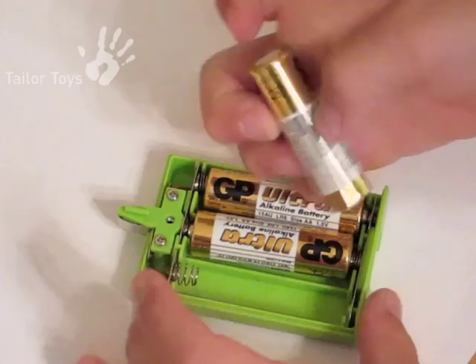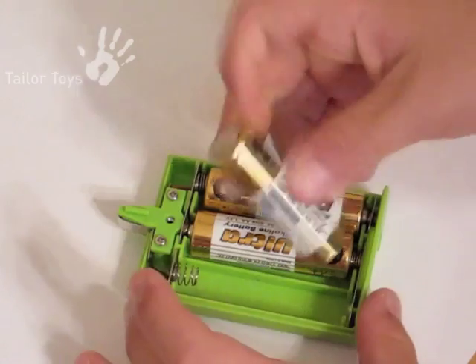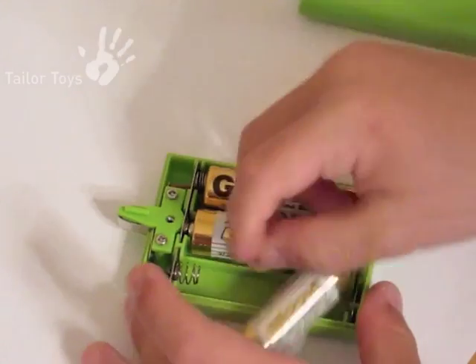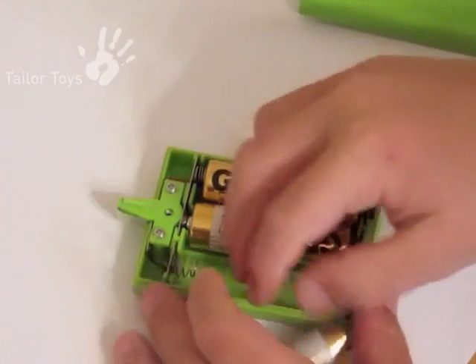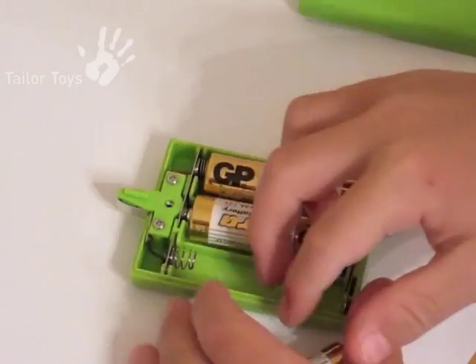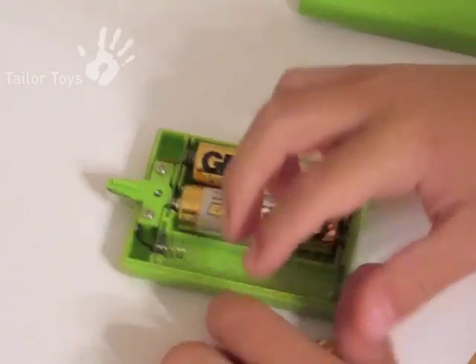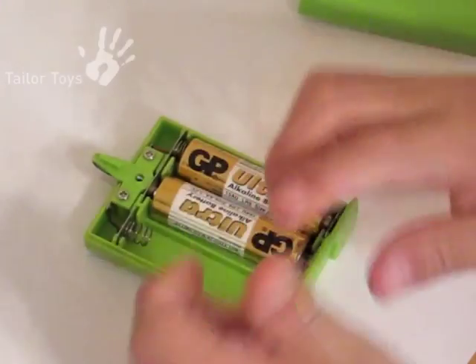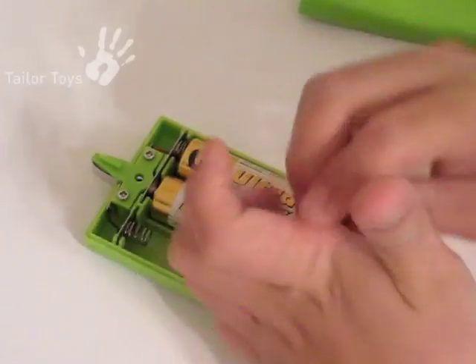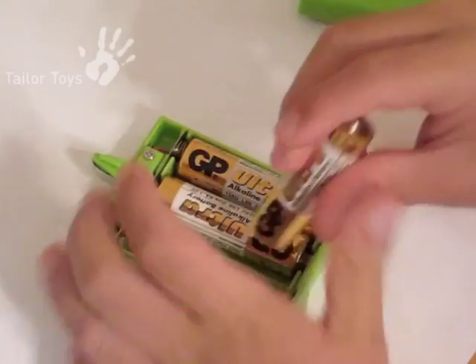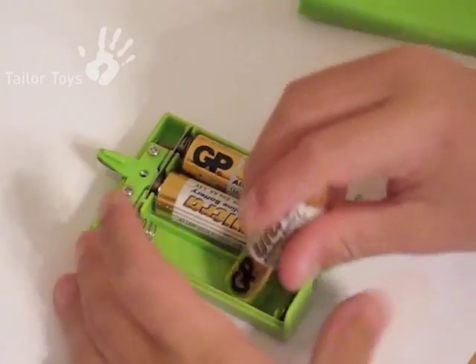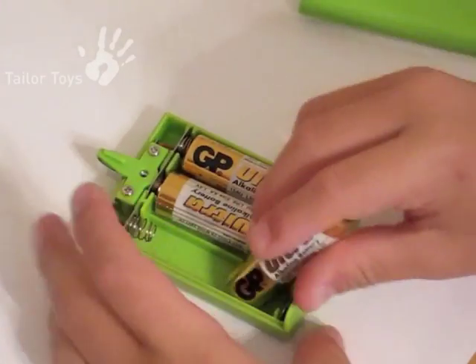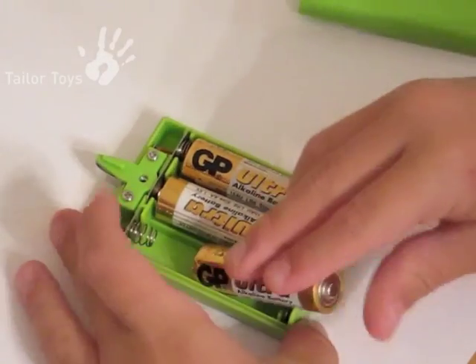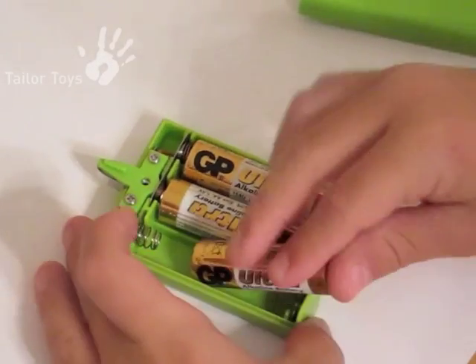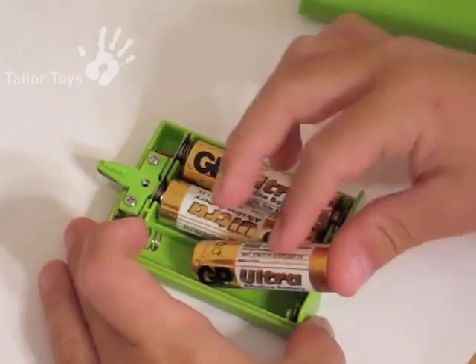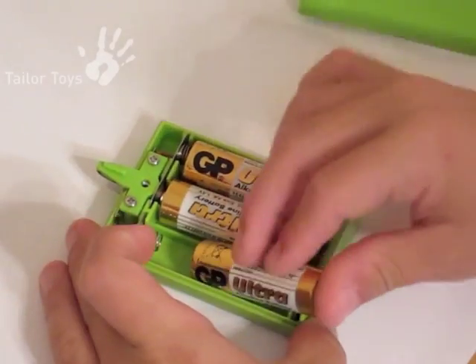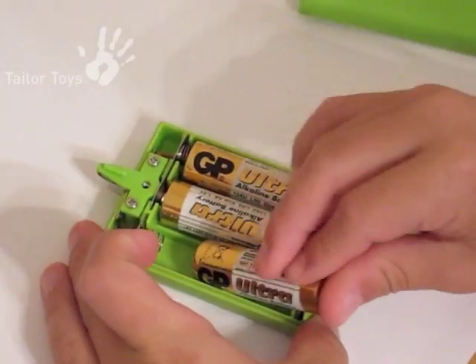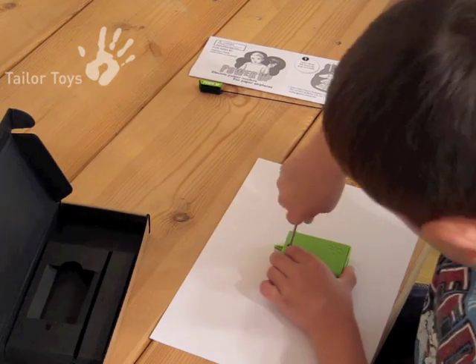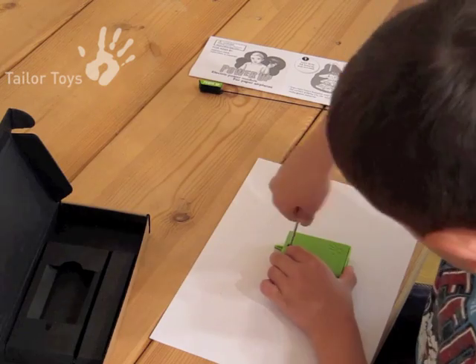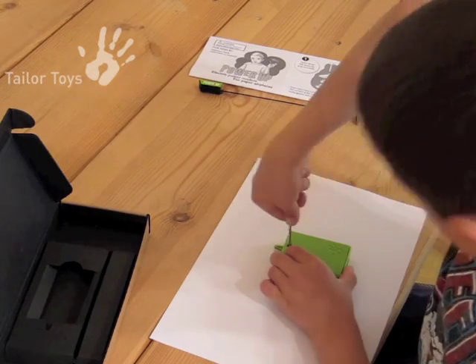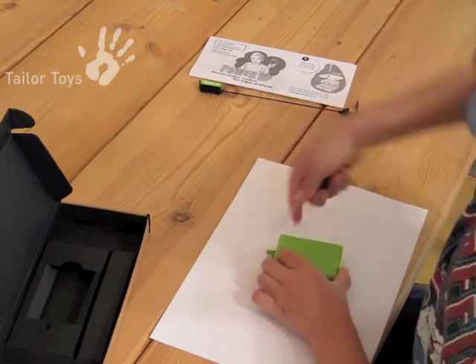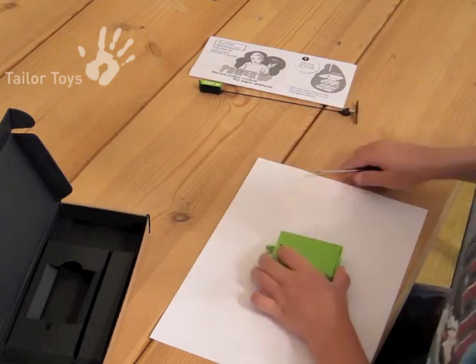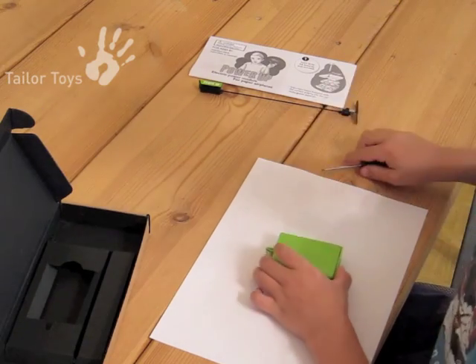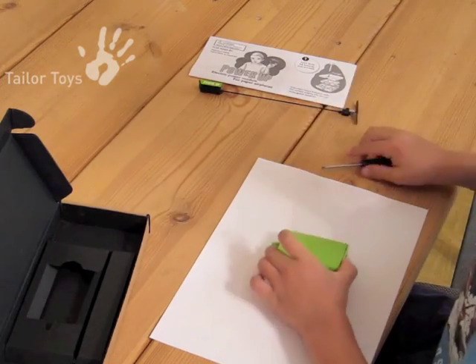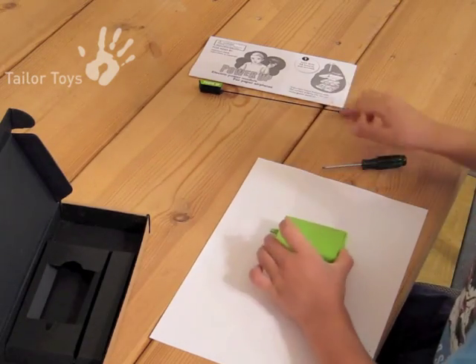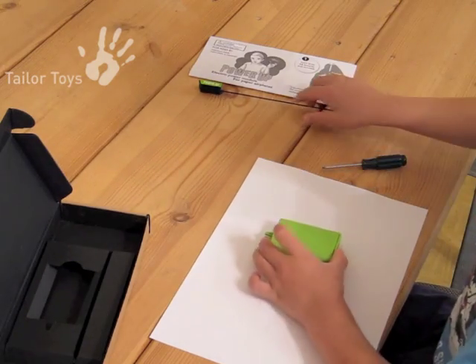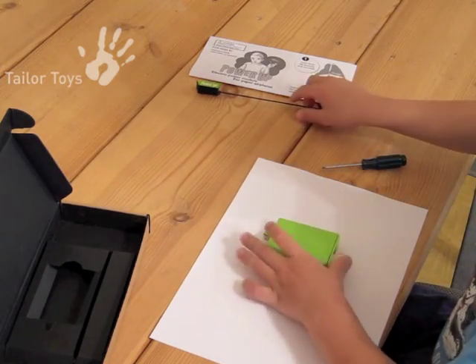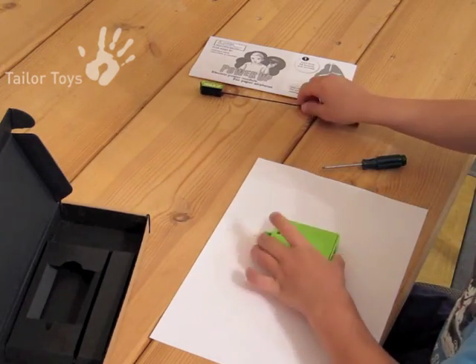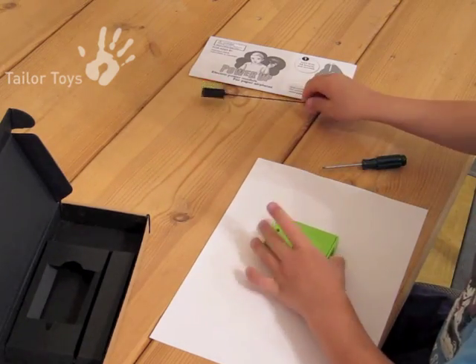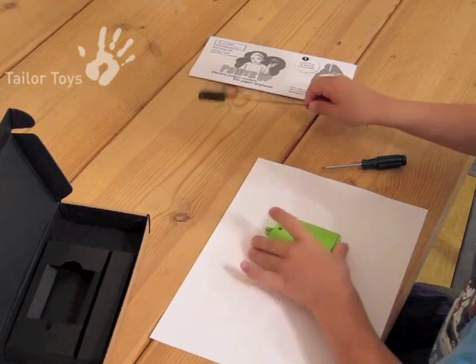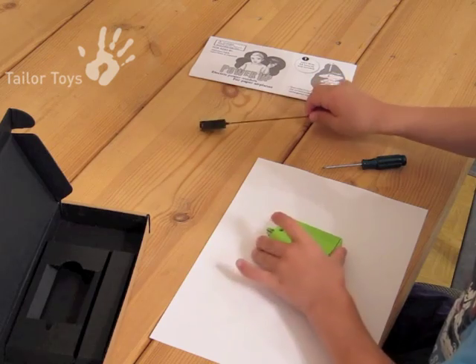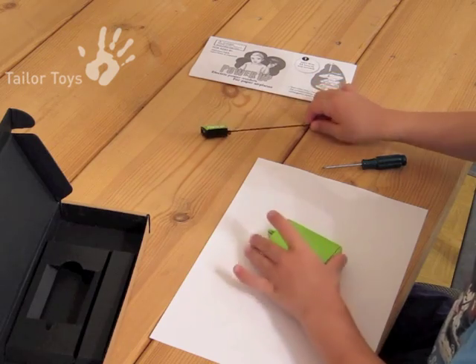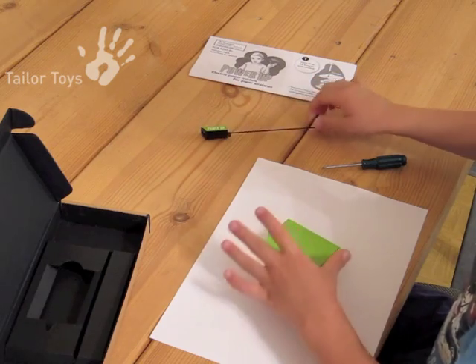After you have installed the batteries in the correct polarity, close the charger lid and fasten.